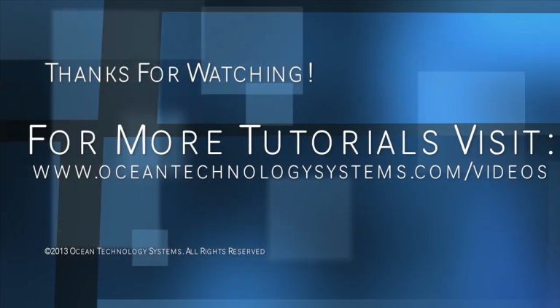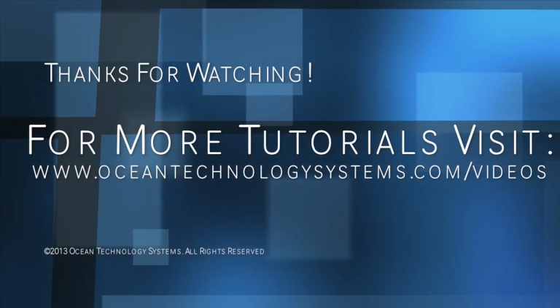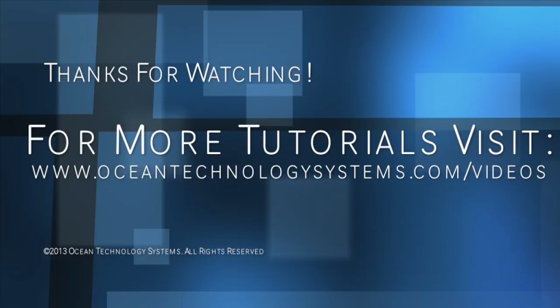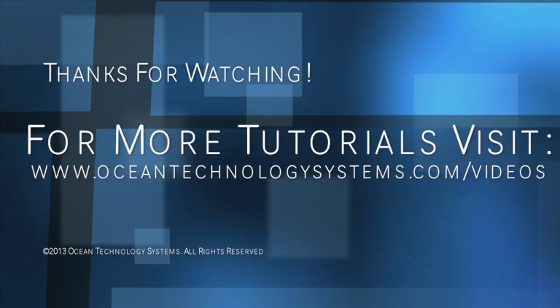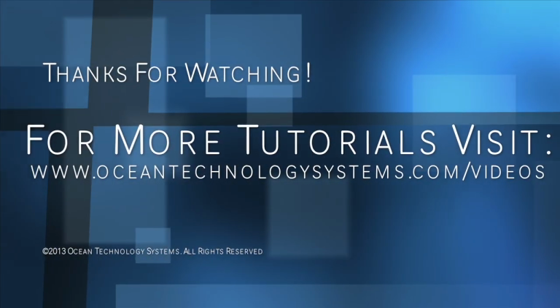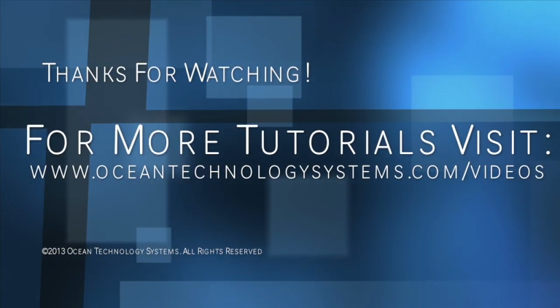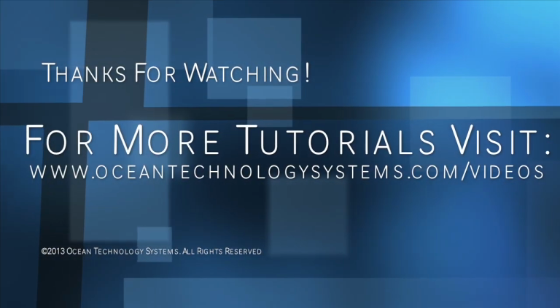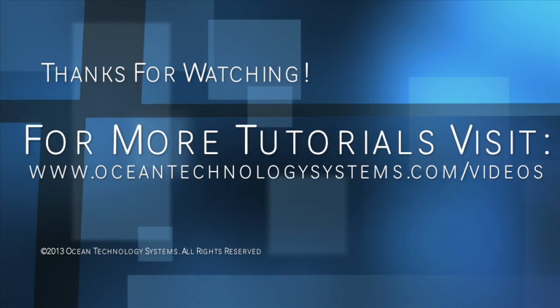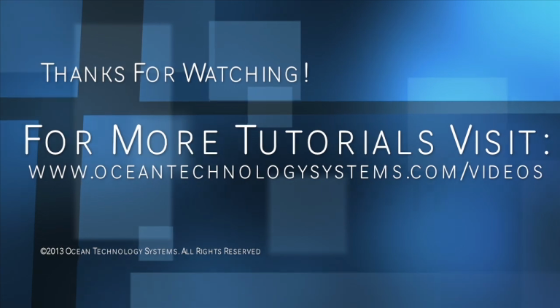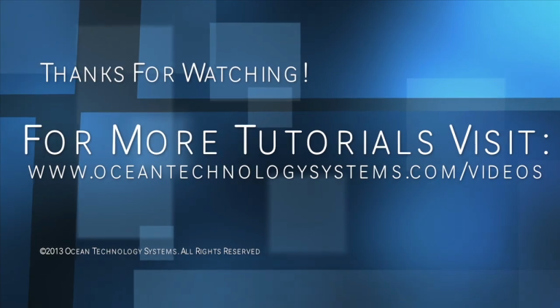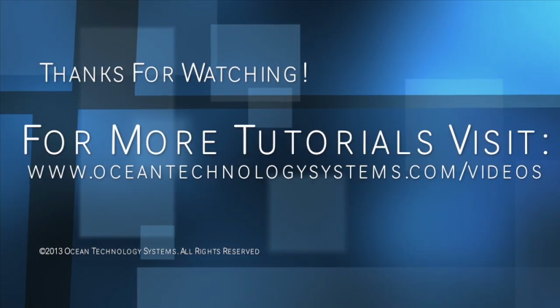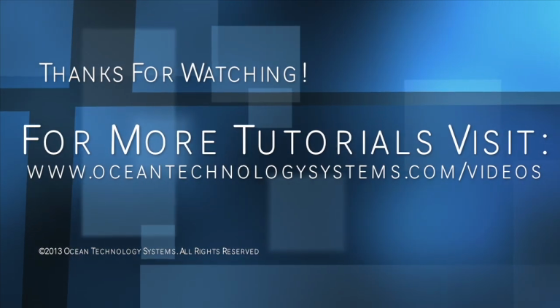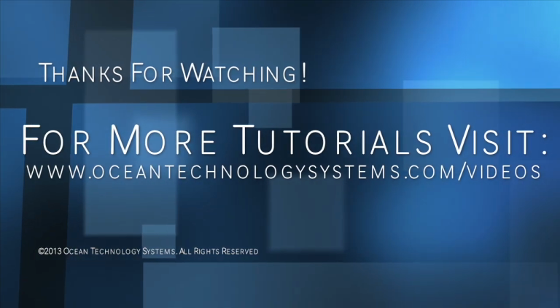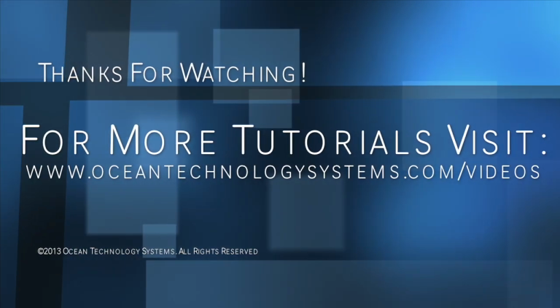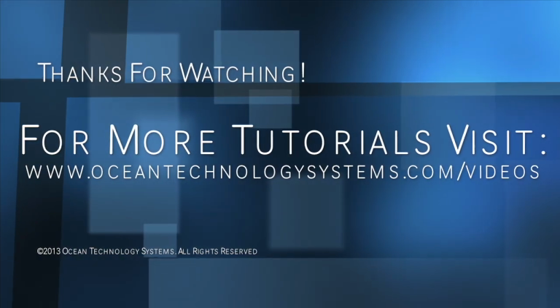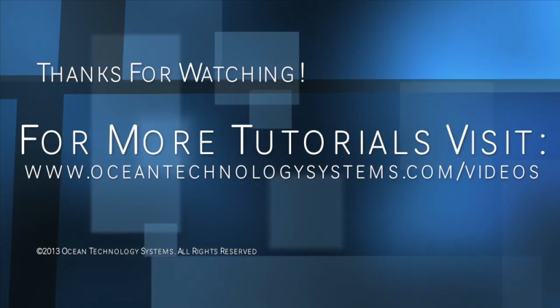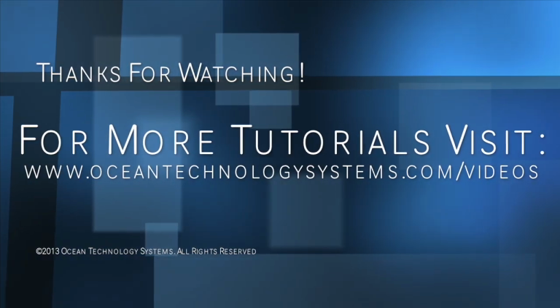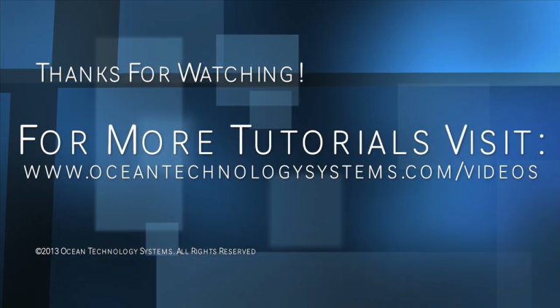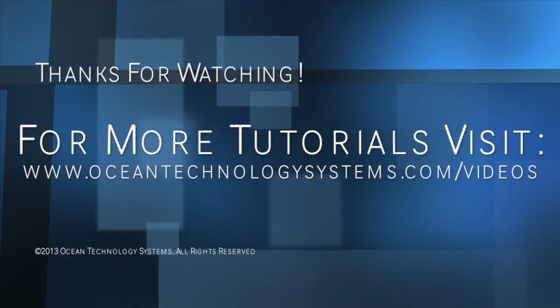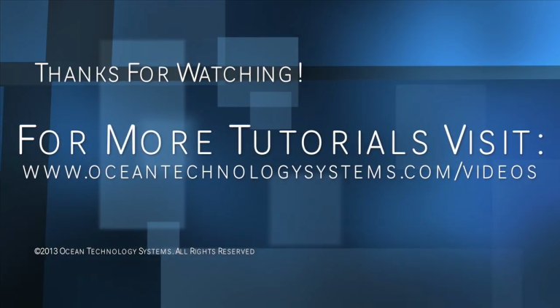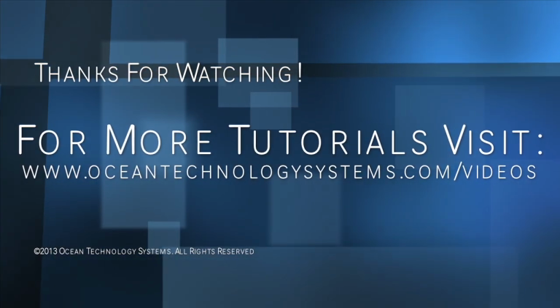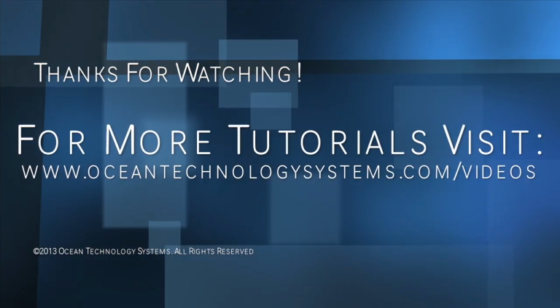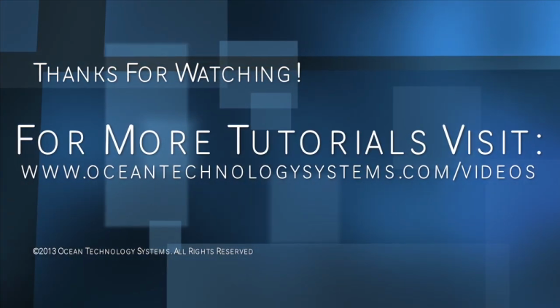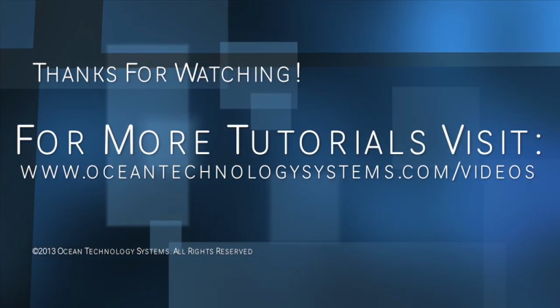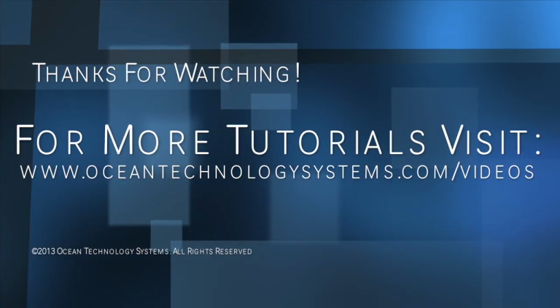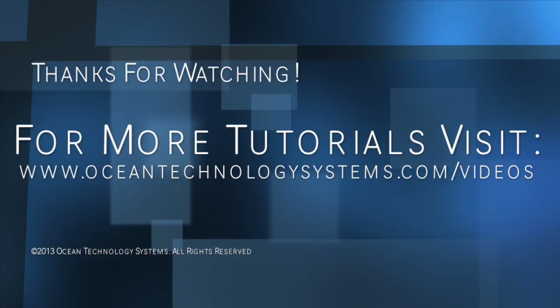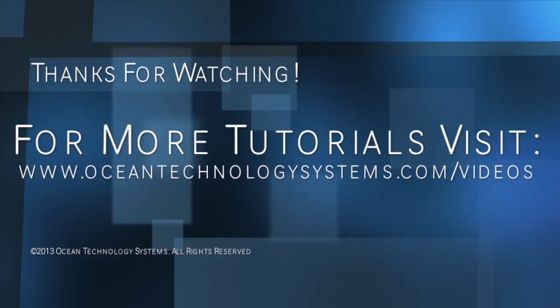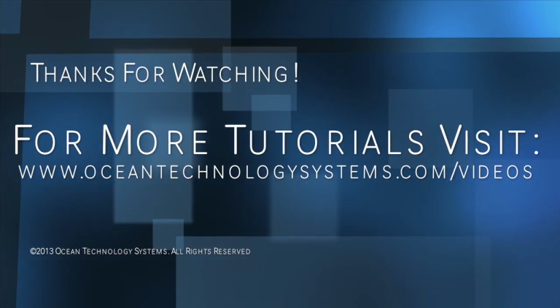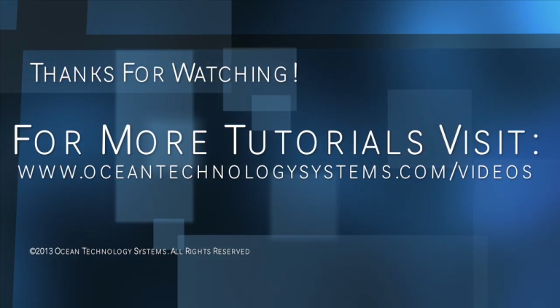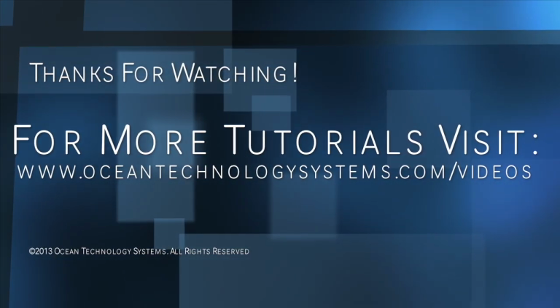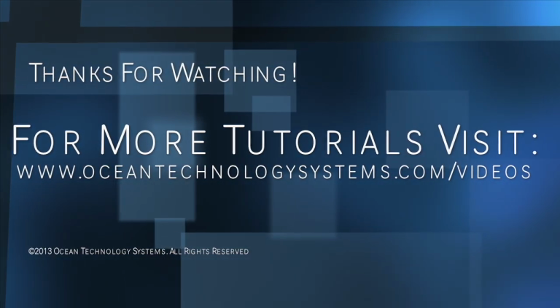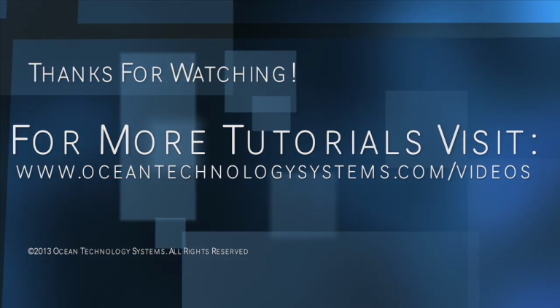Thank you for watching. For more training videos, visit OceanTechnologySystems.com/videos.